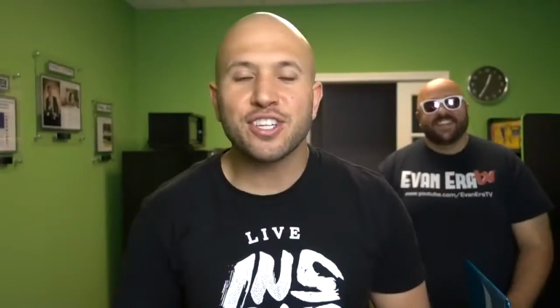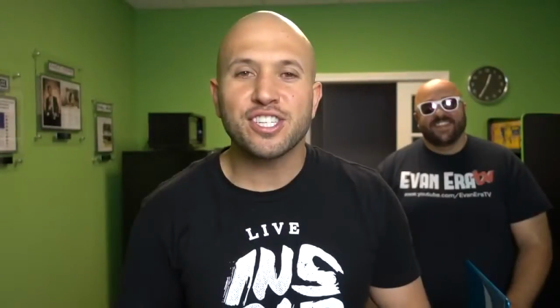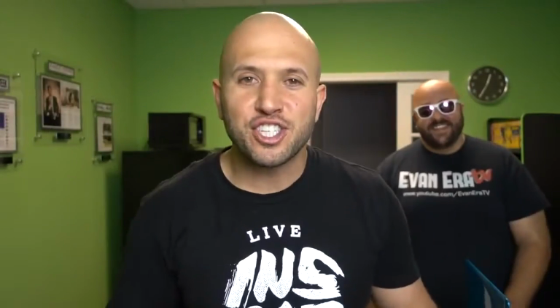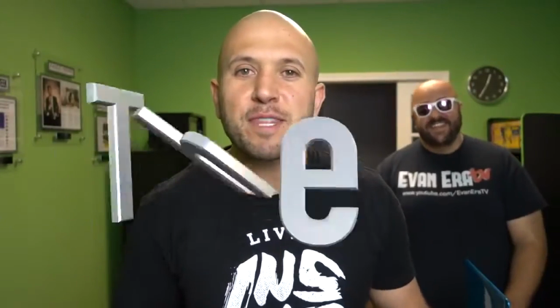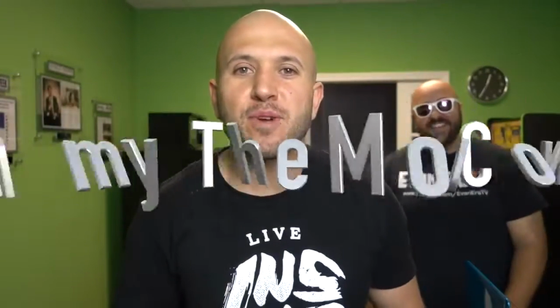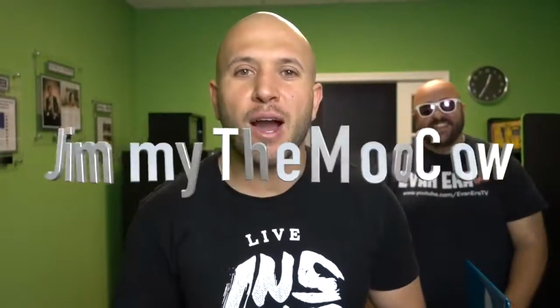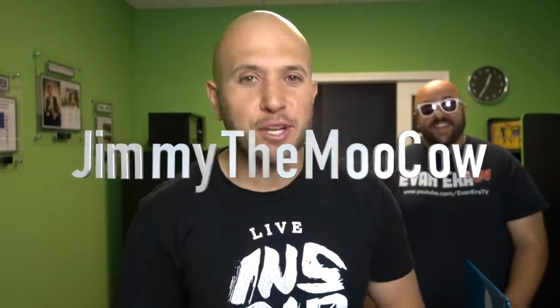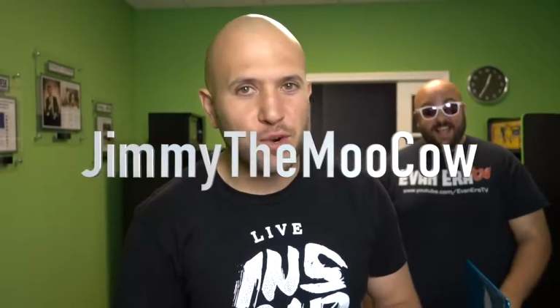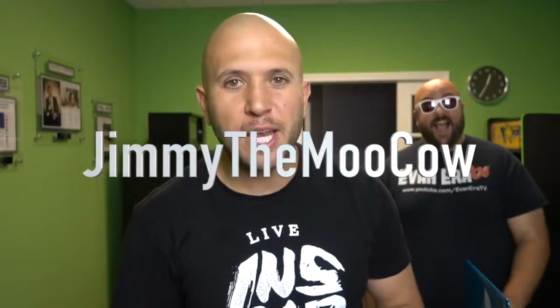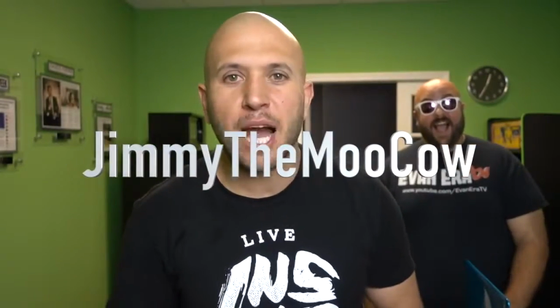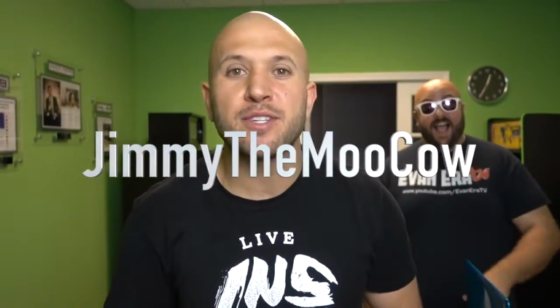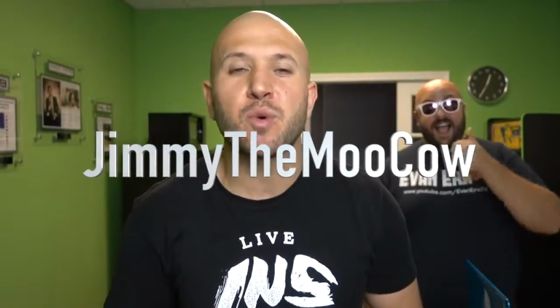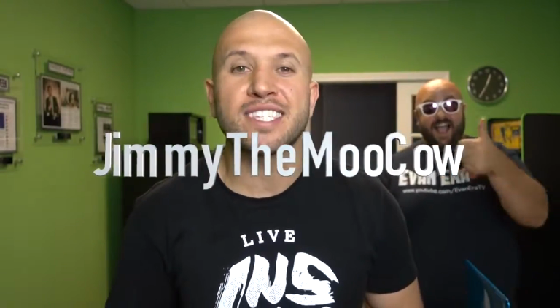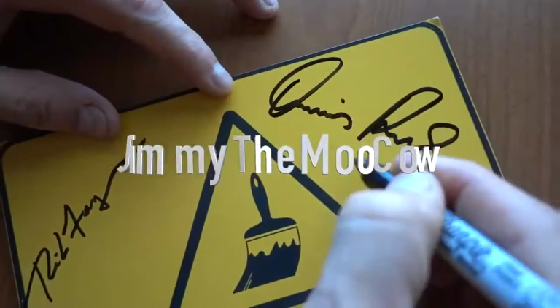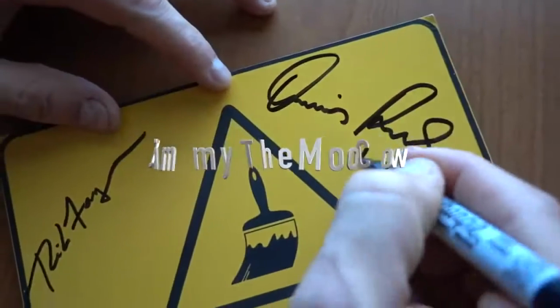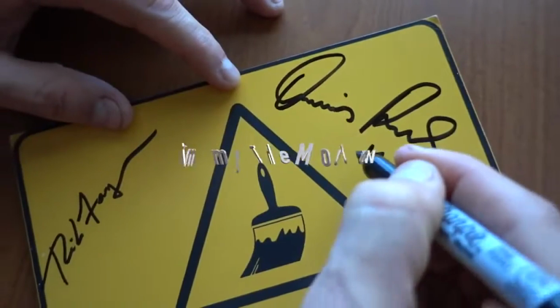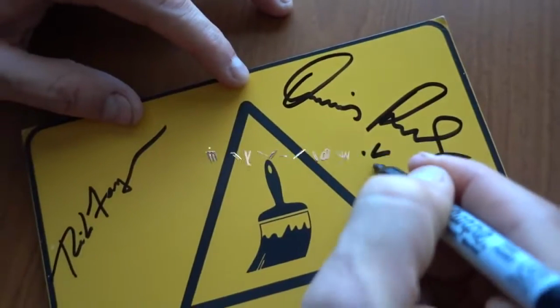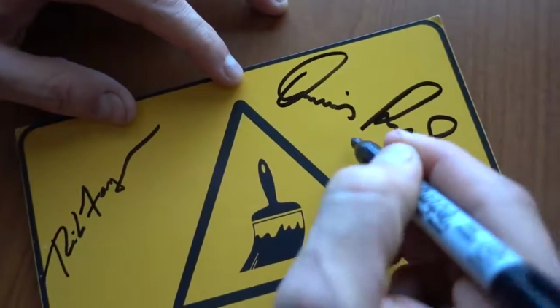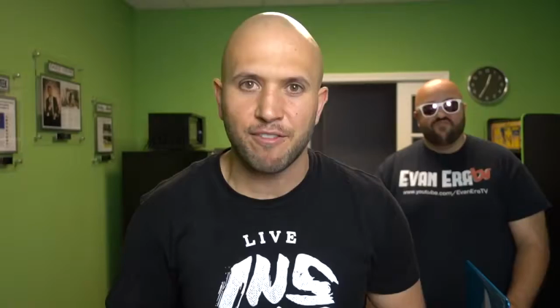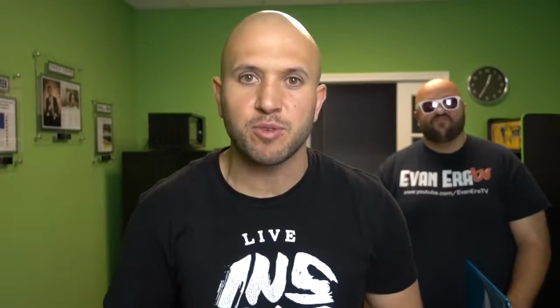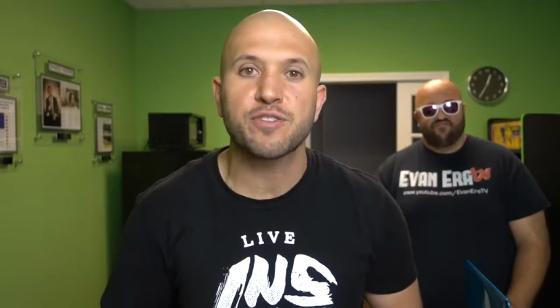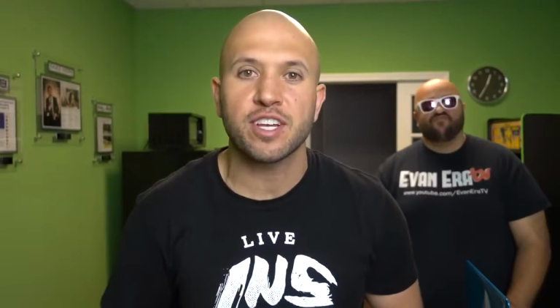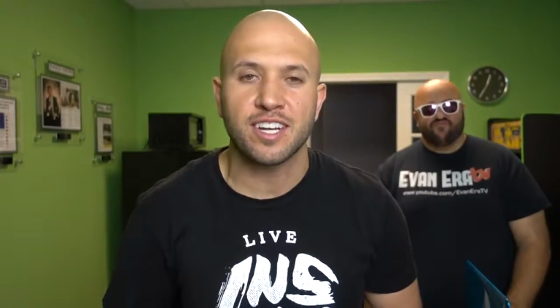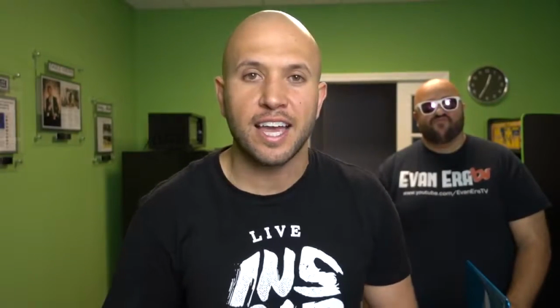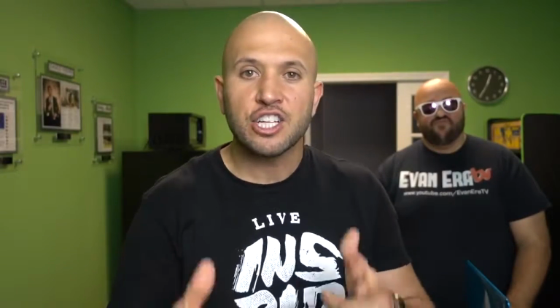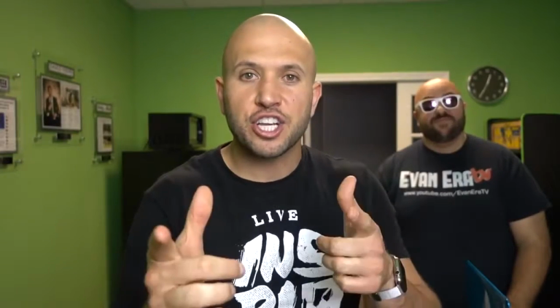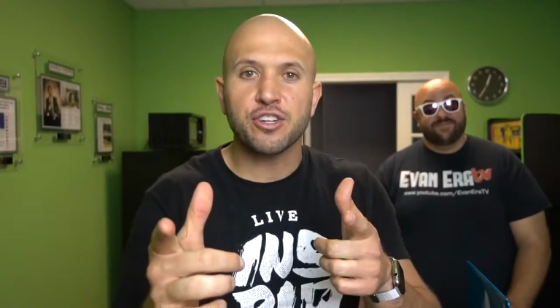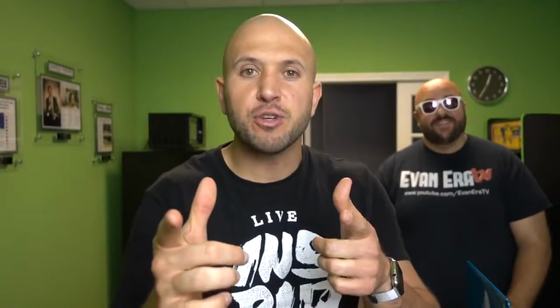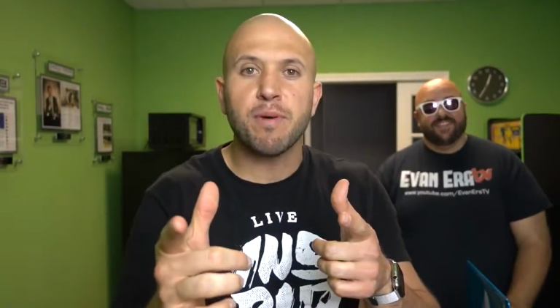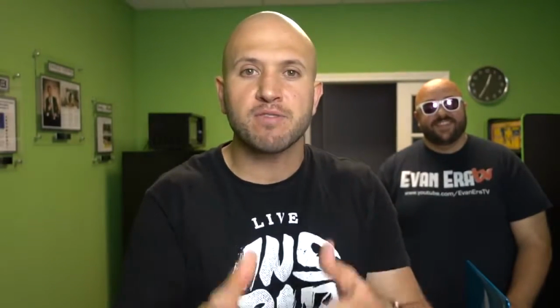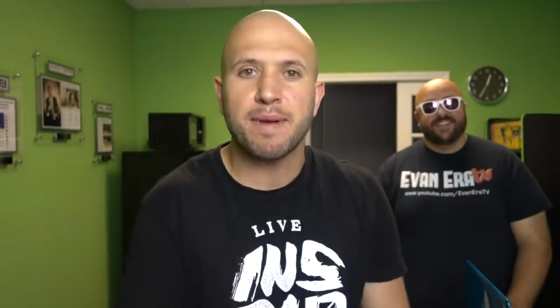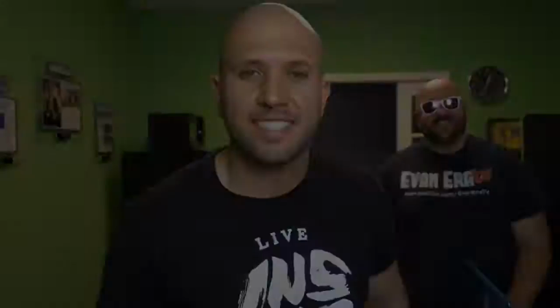Congratulations, Jimmy the Moo Cow — I picked your random comment to win the signed wet paint sign from Rich Ferguson and me. Check your YouTube inbox for my message.